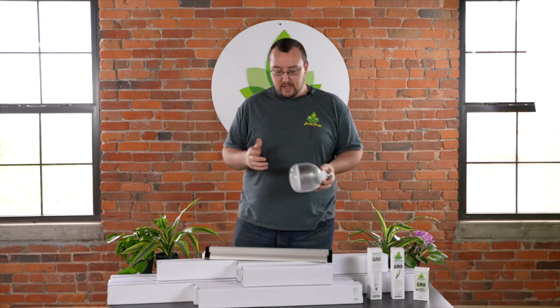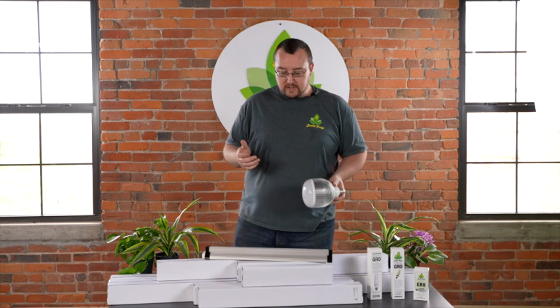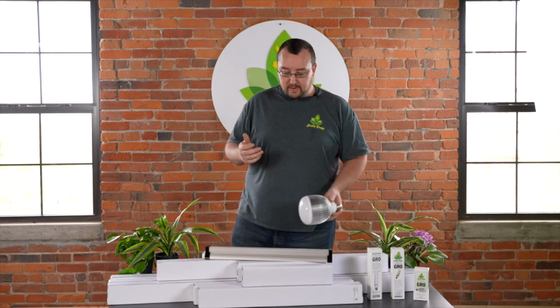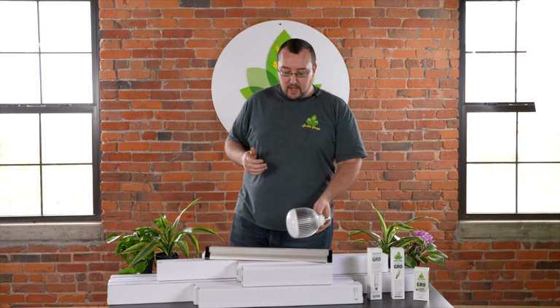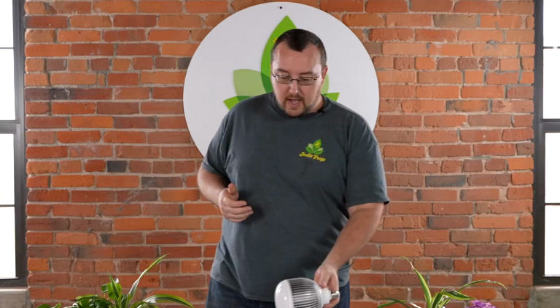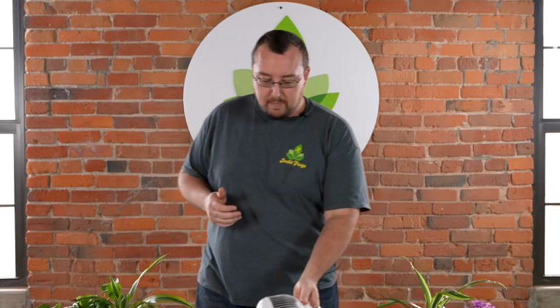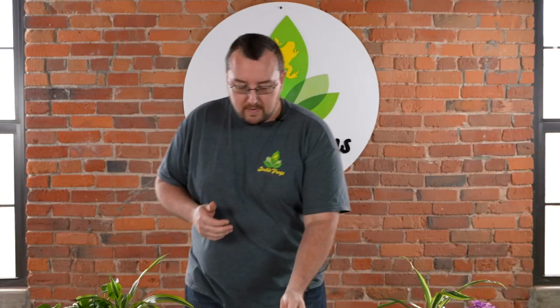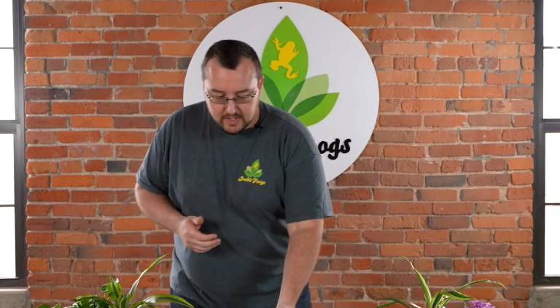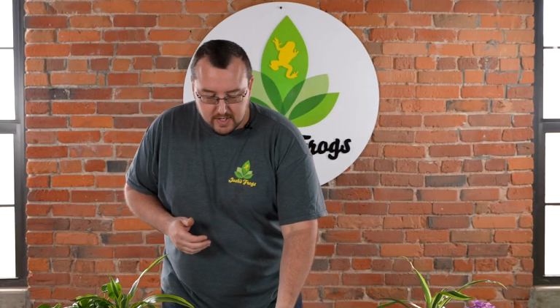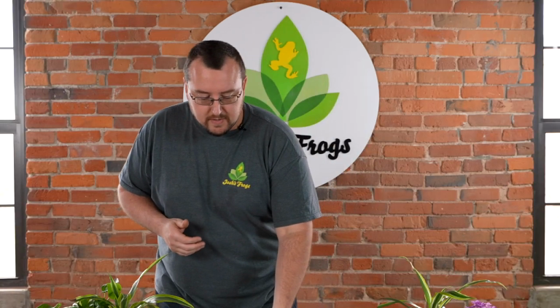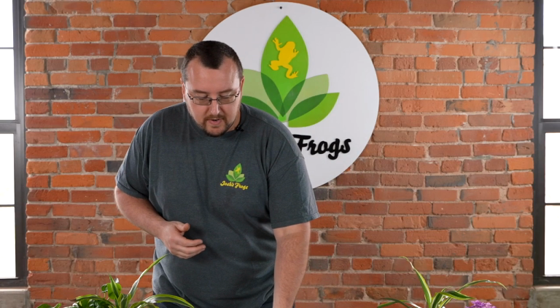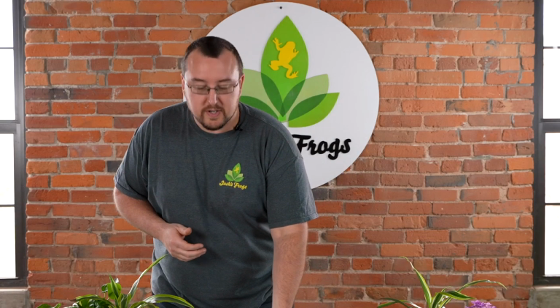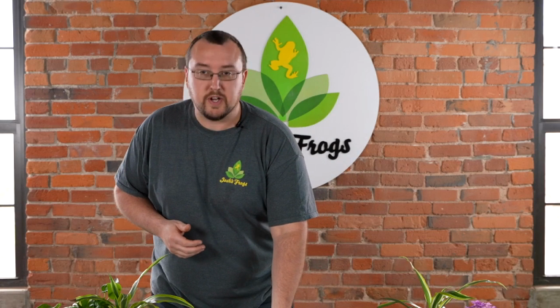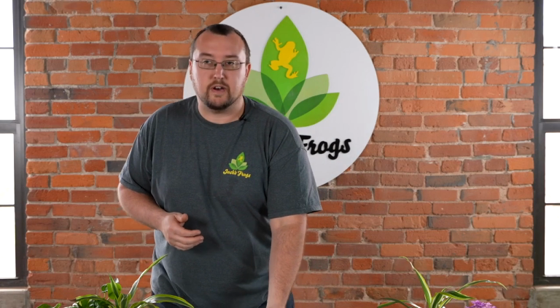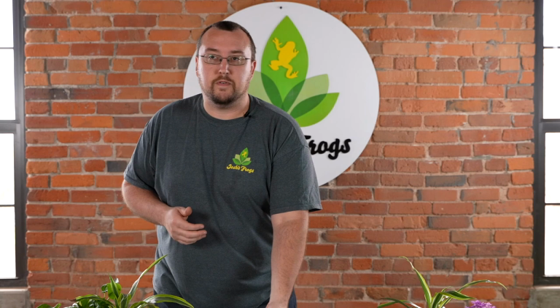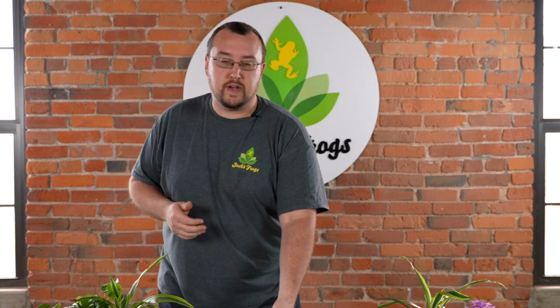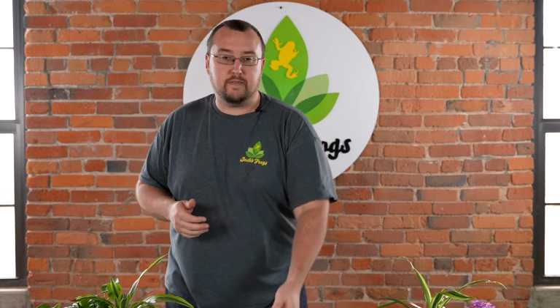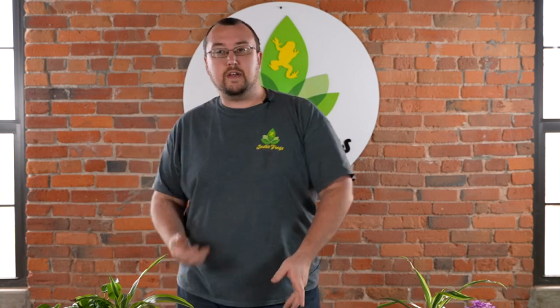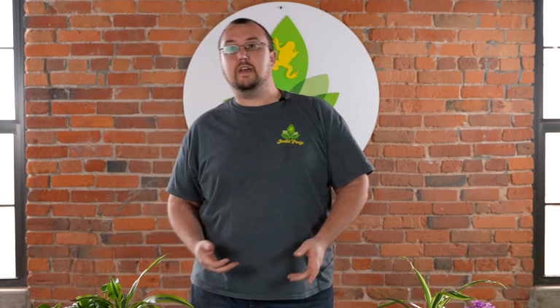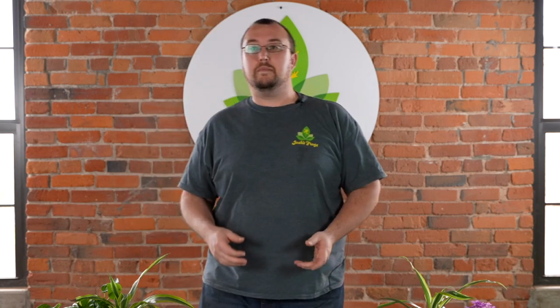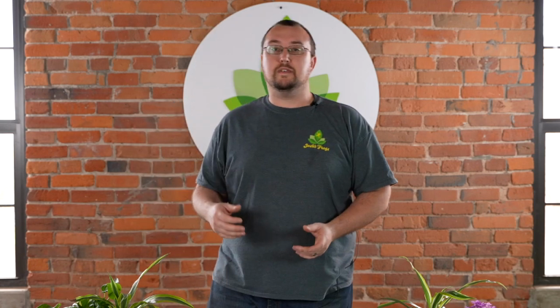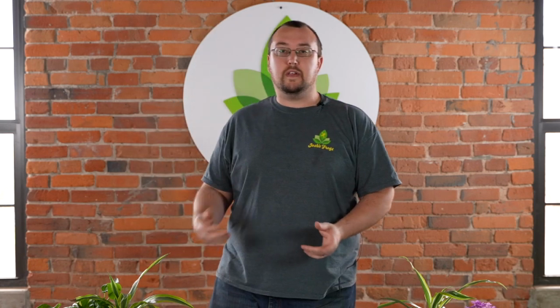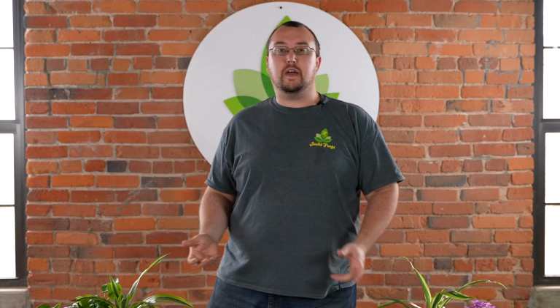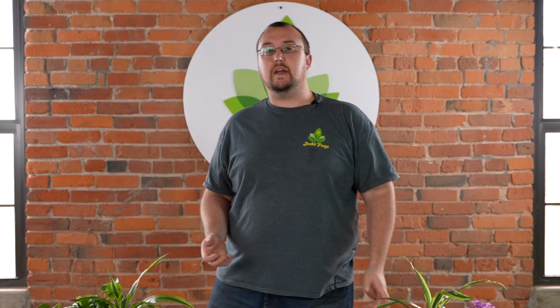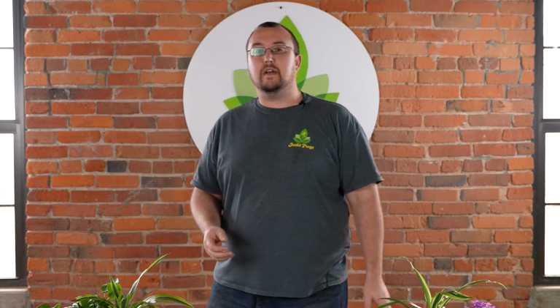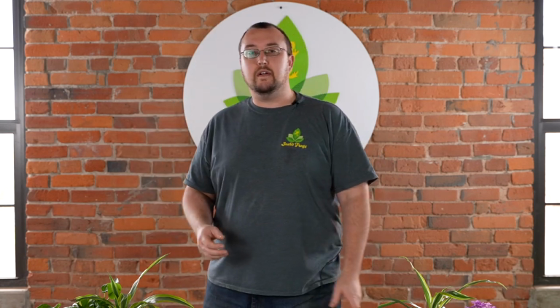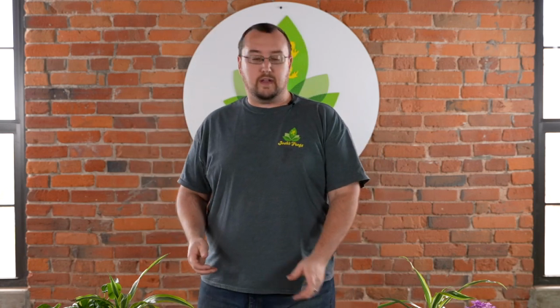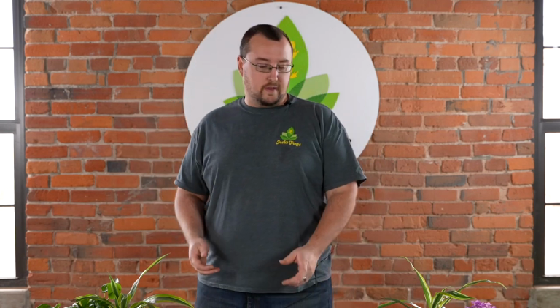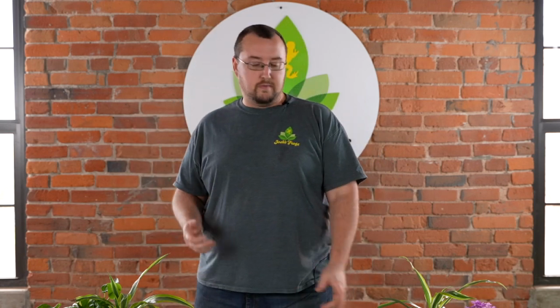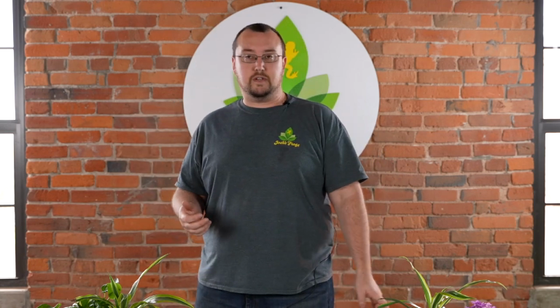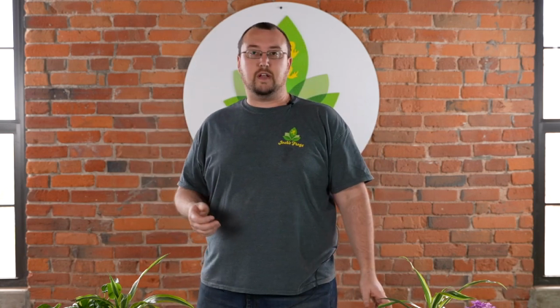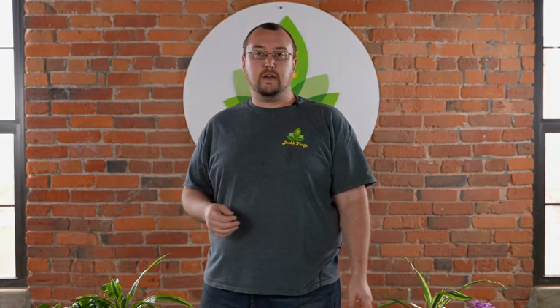So hop on over to Josh's Frogs, check out our full line of LED and a bunch of other lighting out there, and we'll check you later.